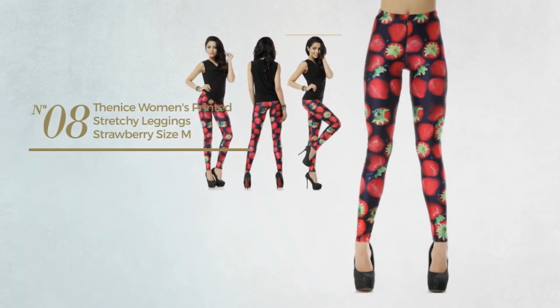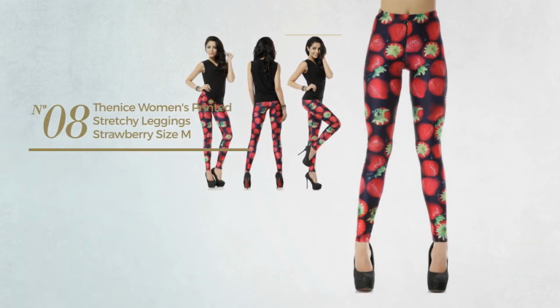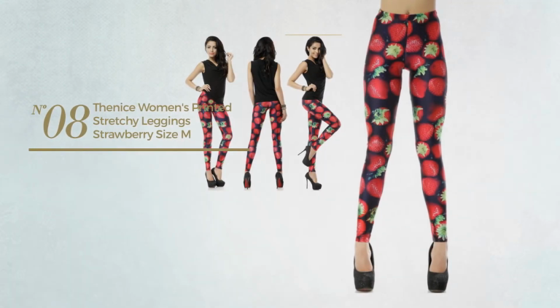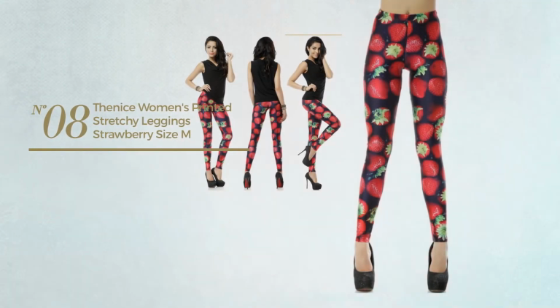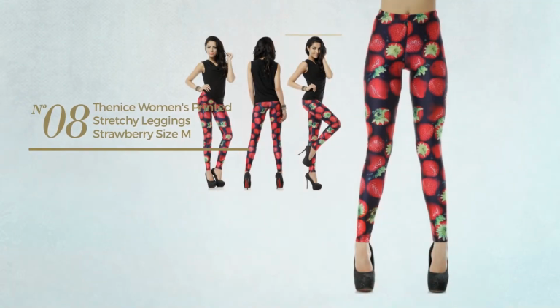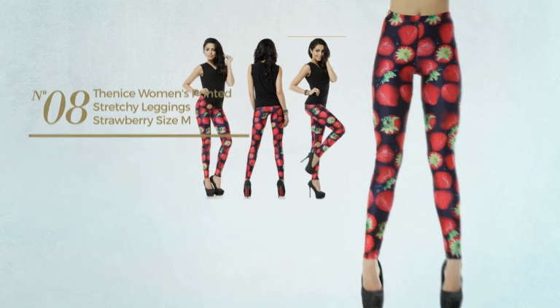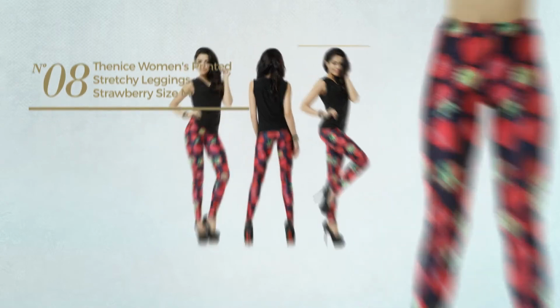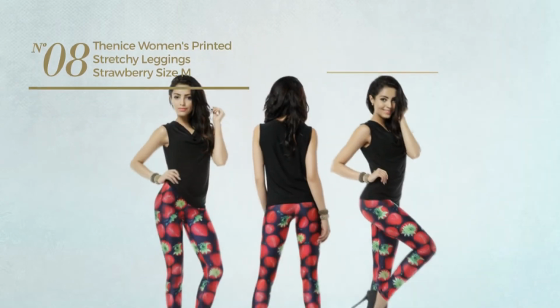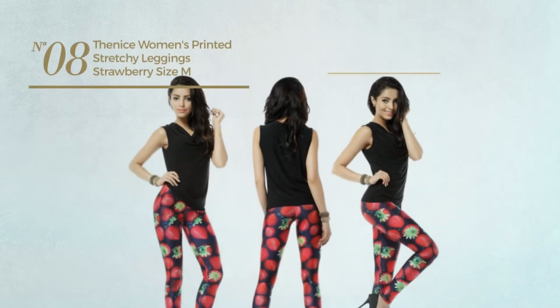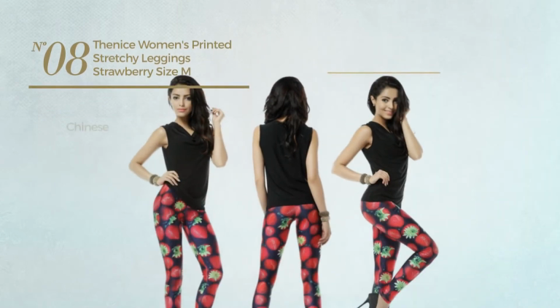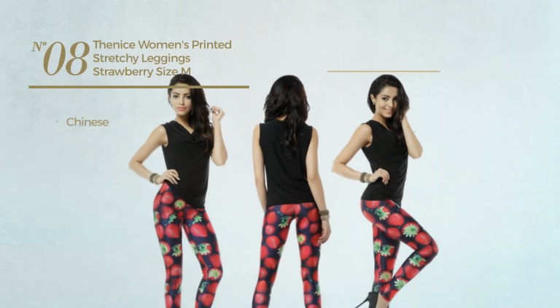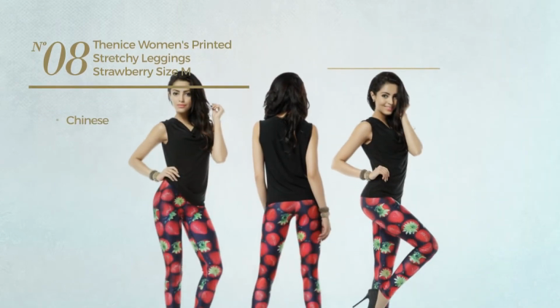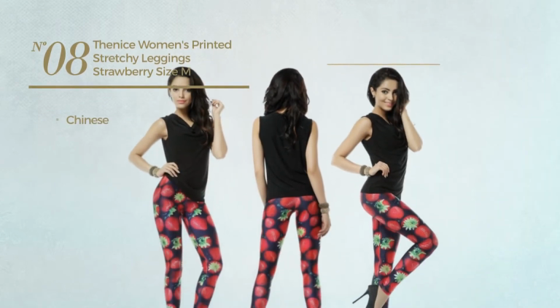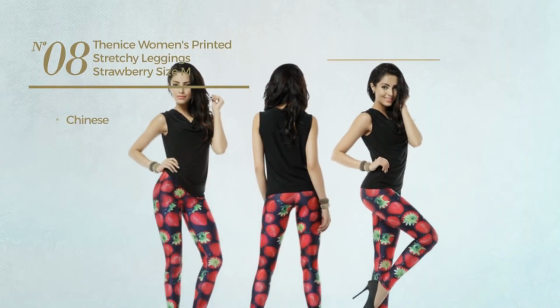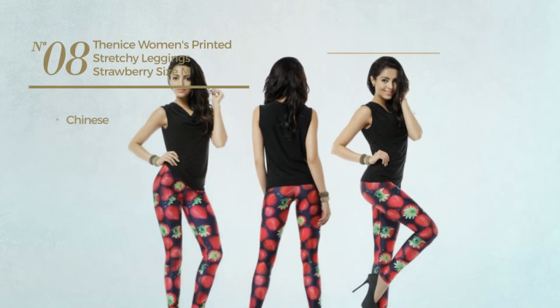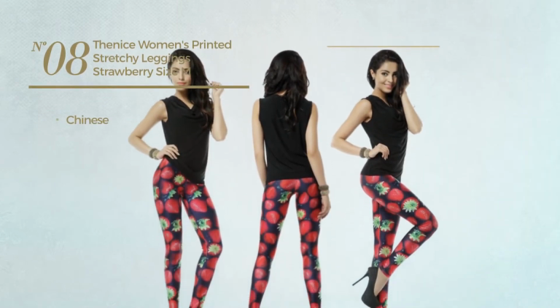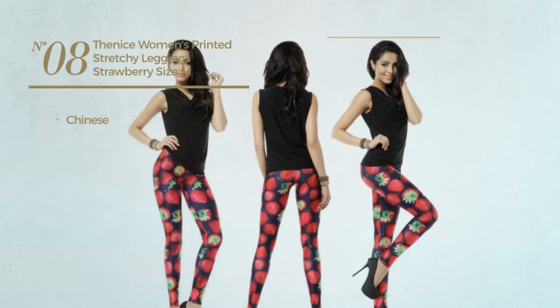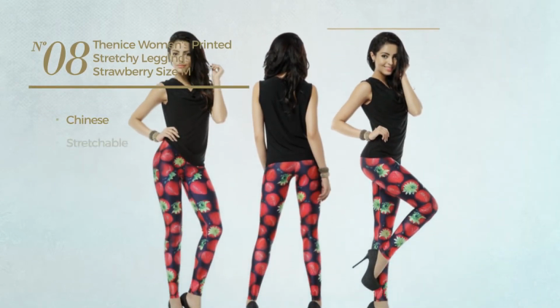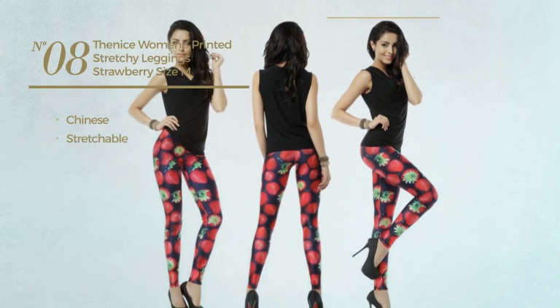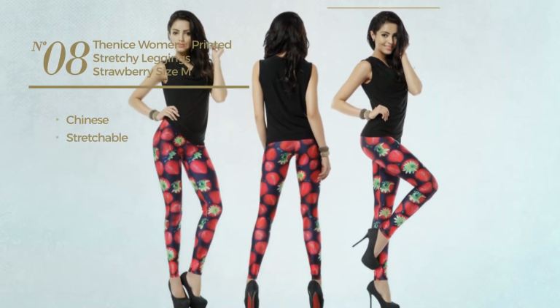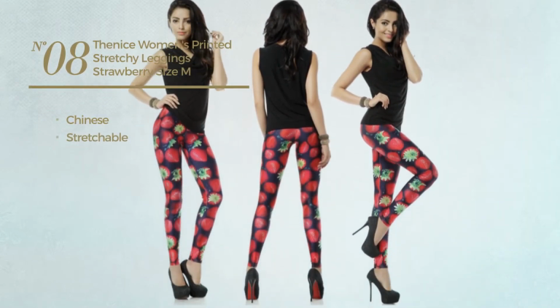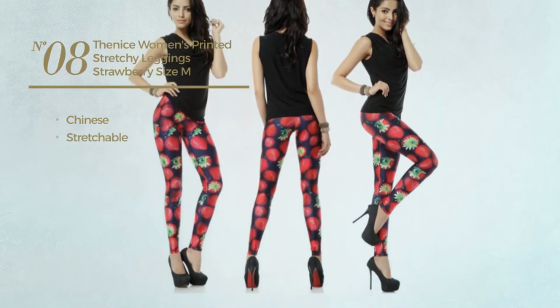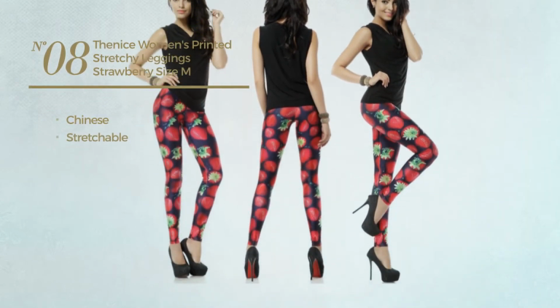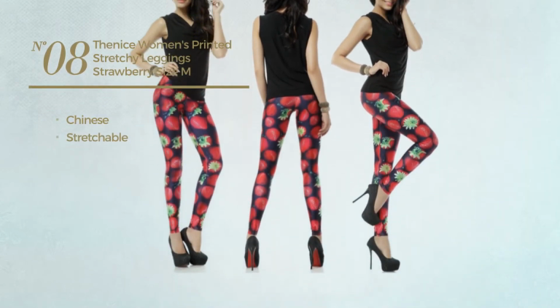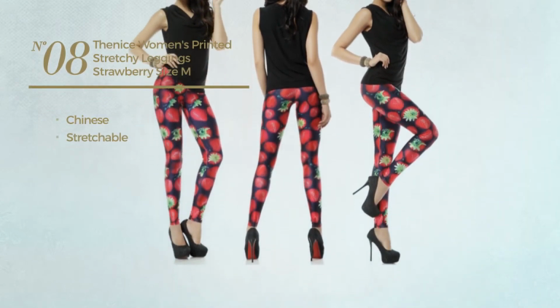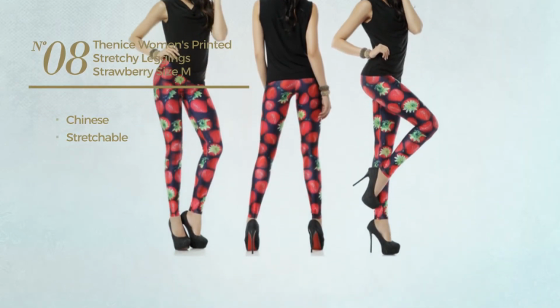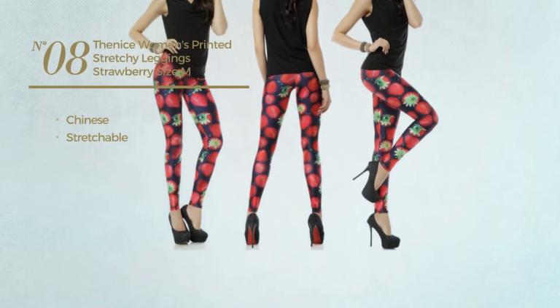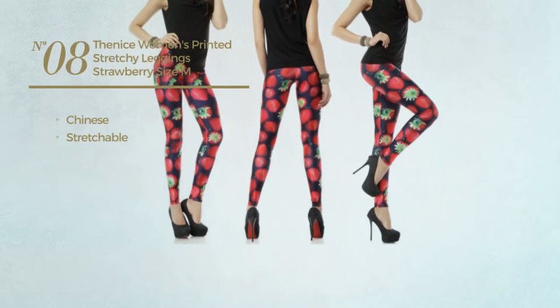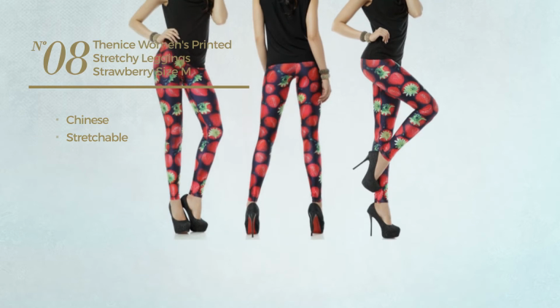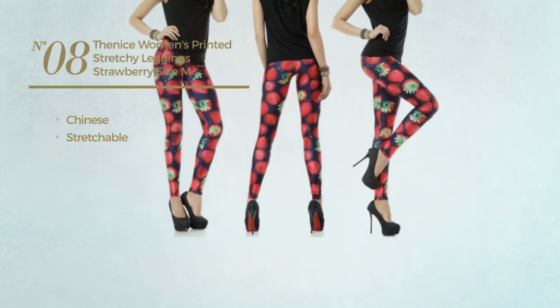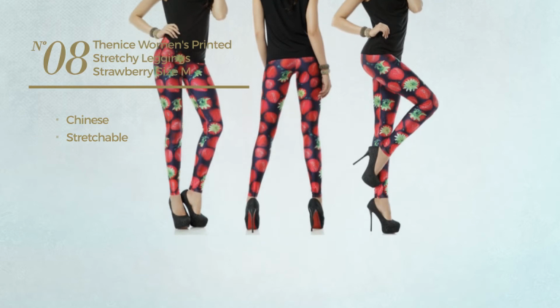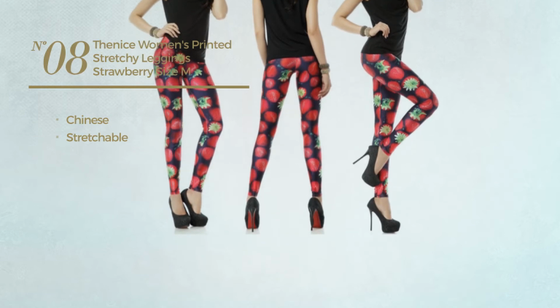Number 8. Featuring a Chinese, made of stretchable material. Available just in this color.